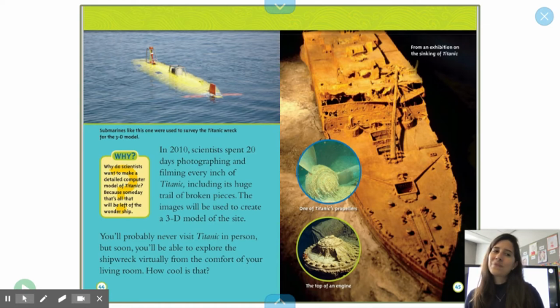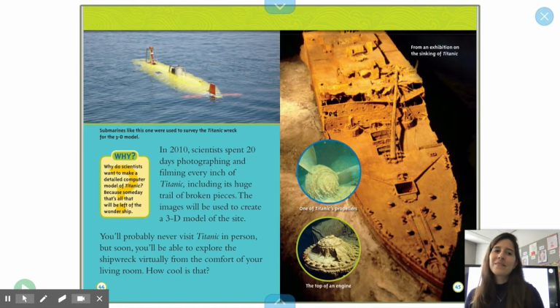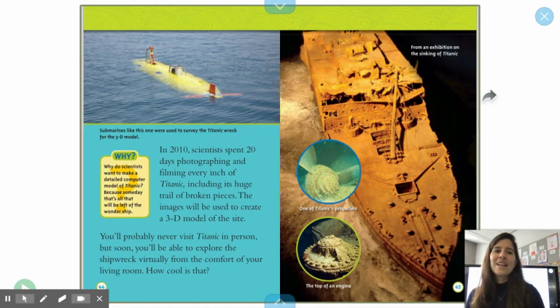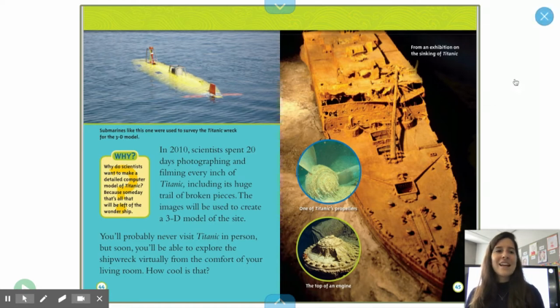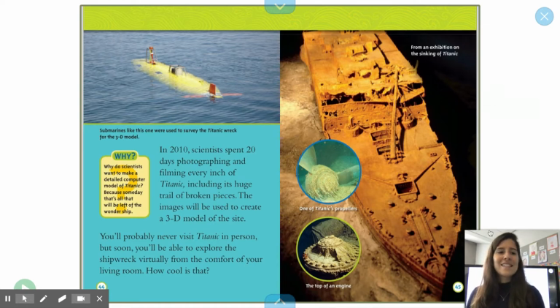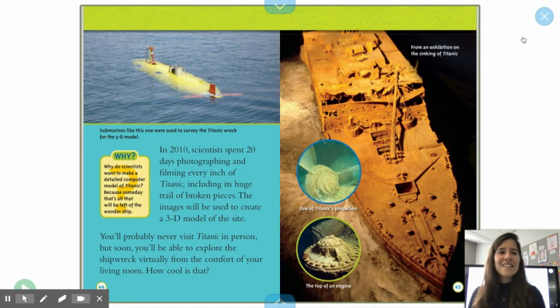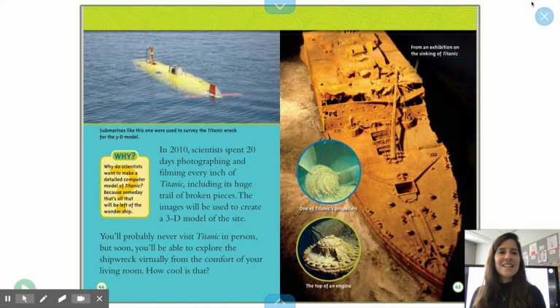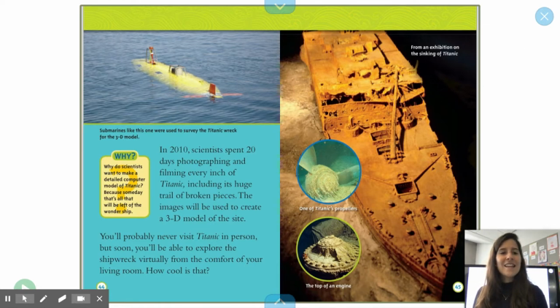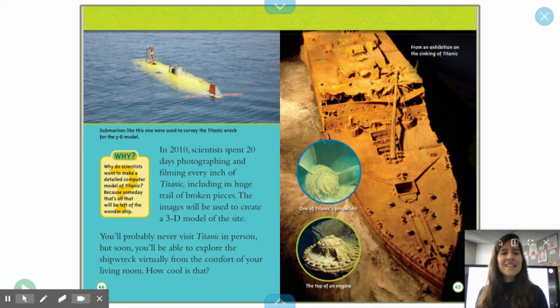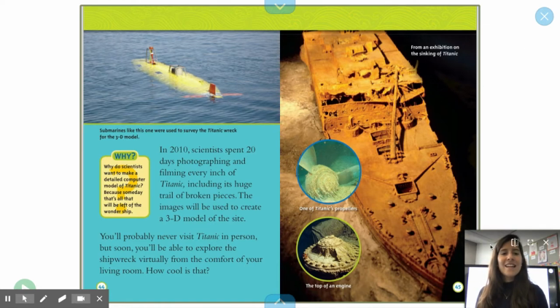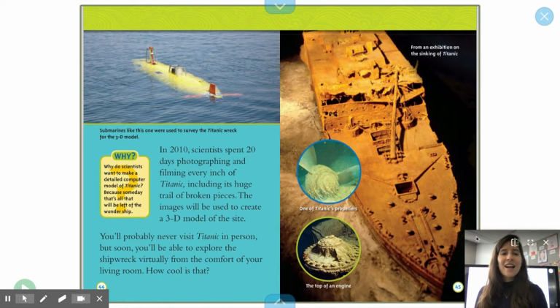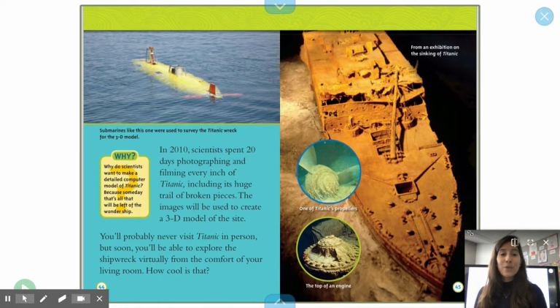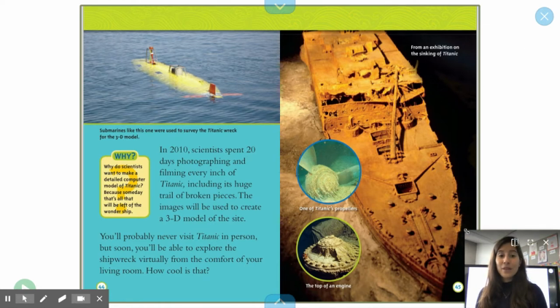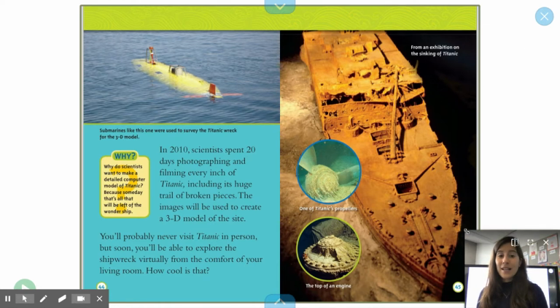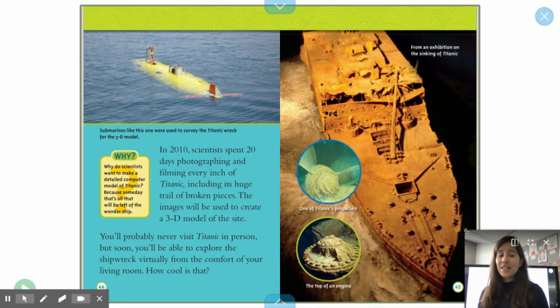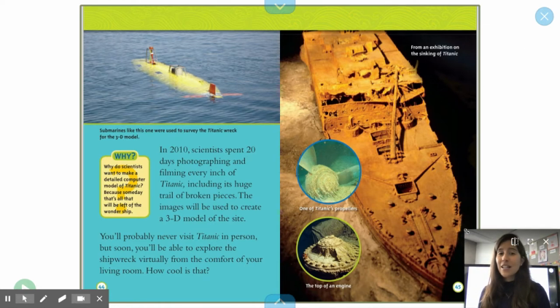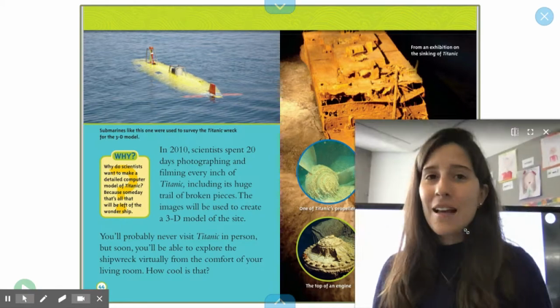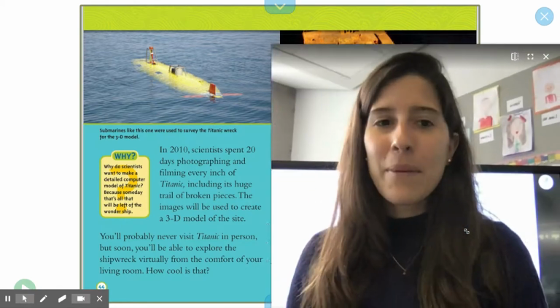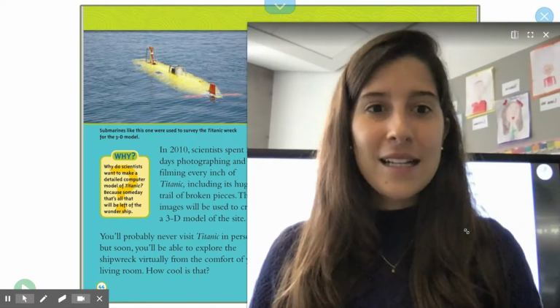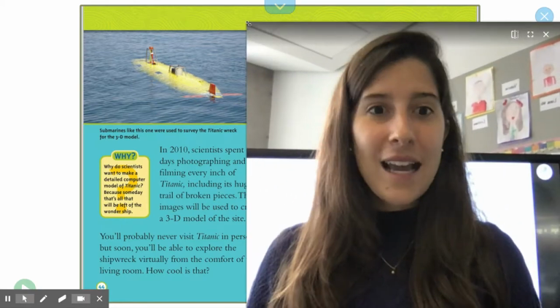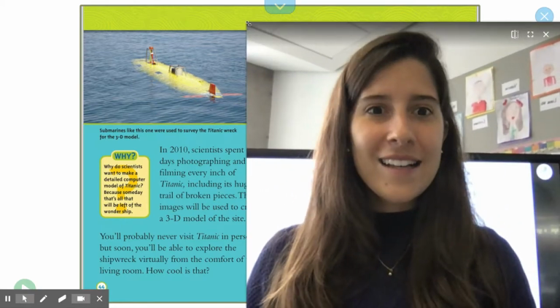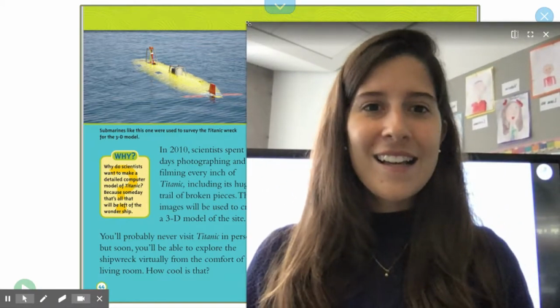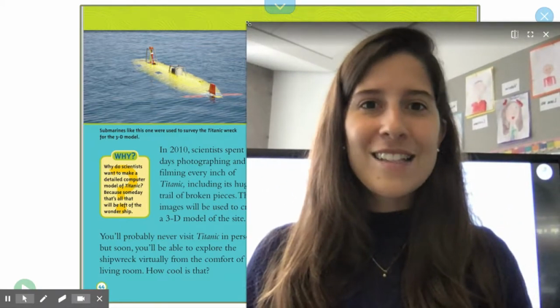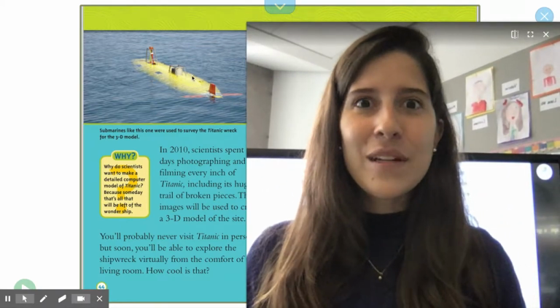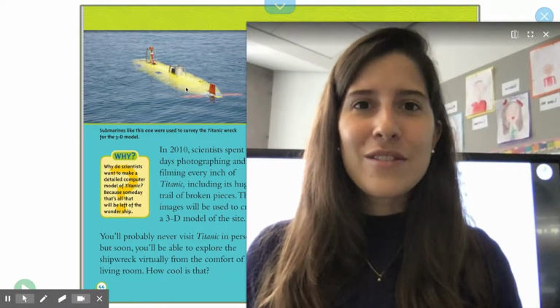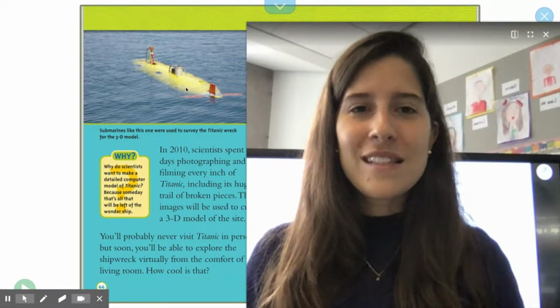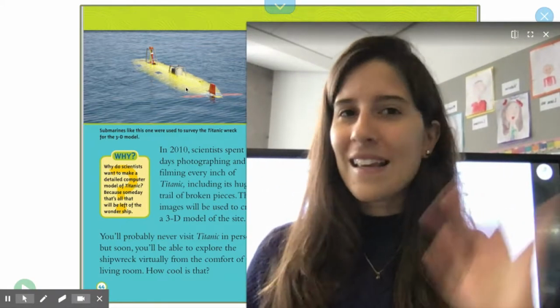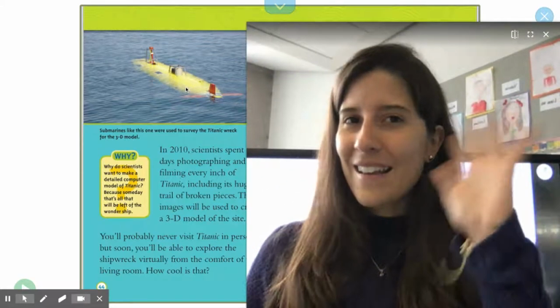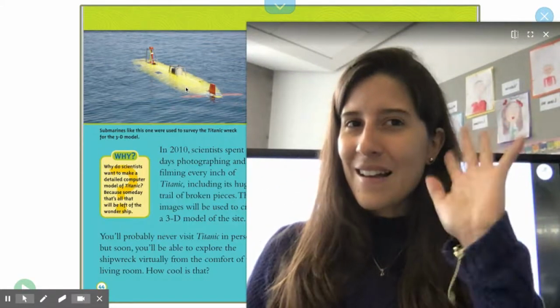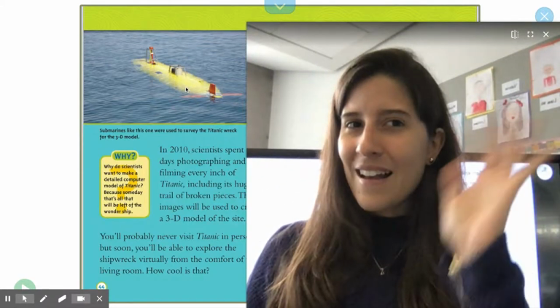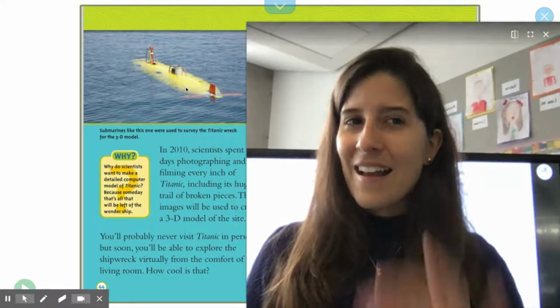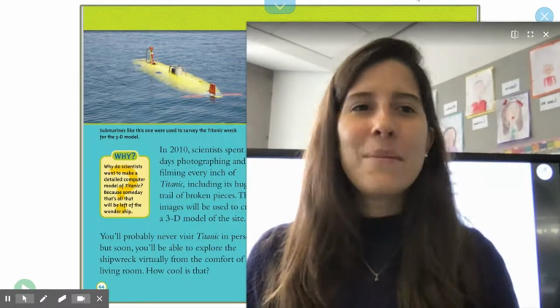And that's the end. I hope you liked learning about Titanic — it's so interesting. Bye-bye.